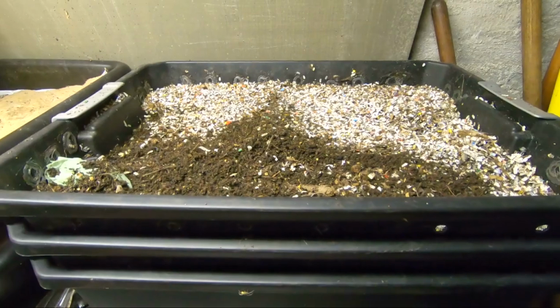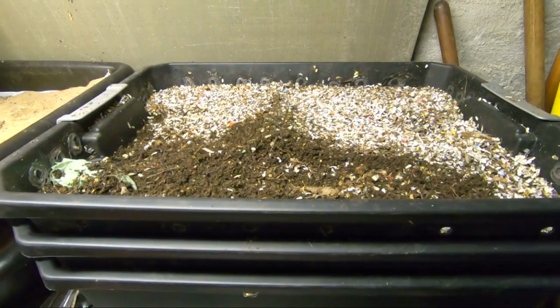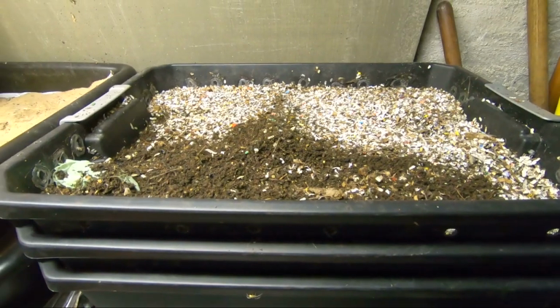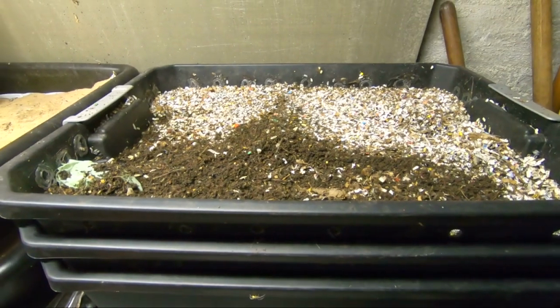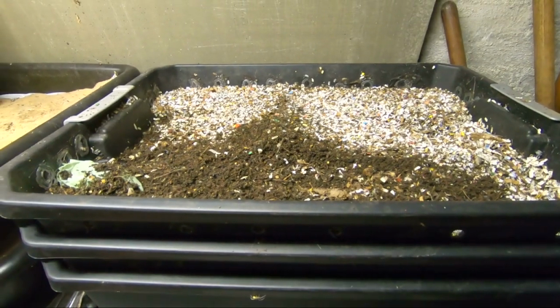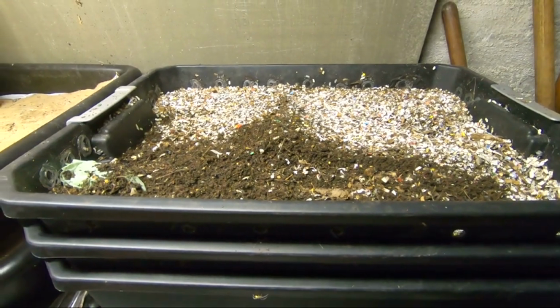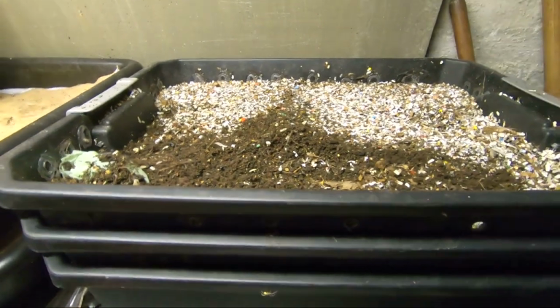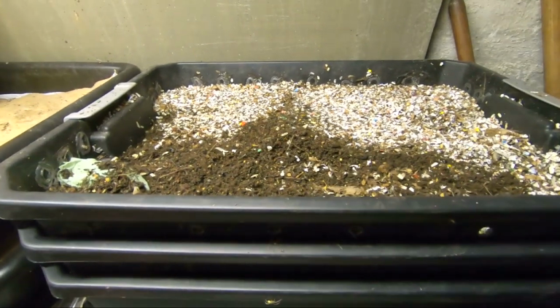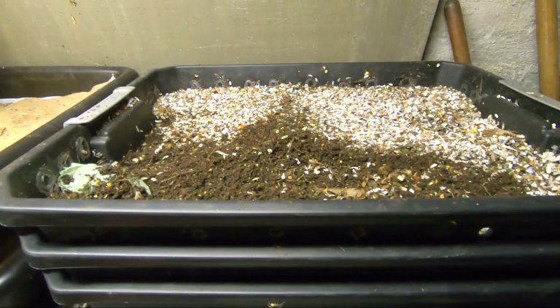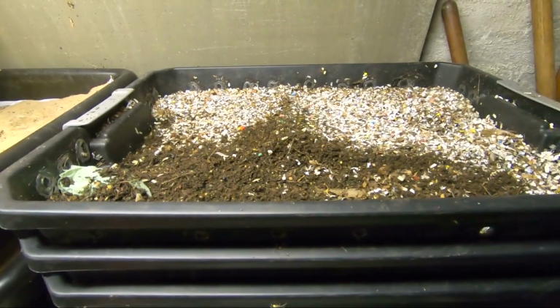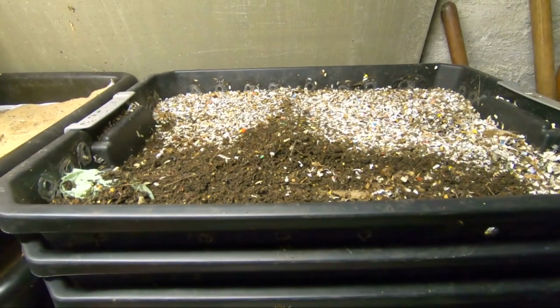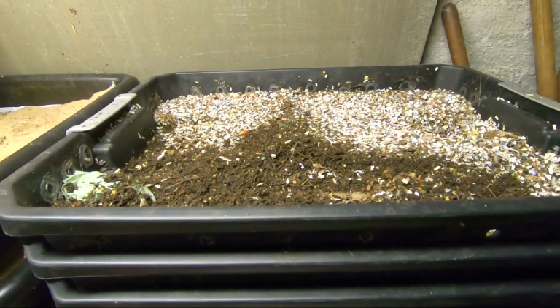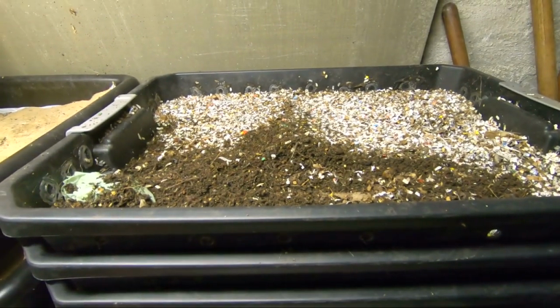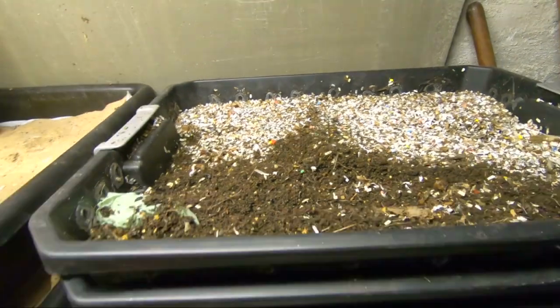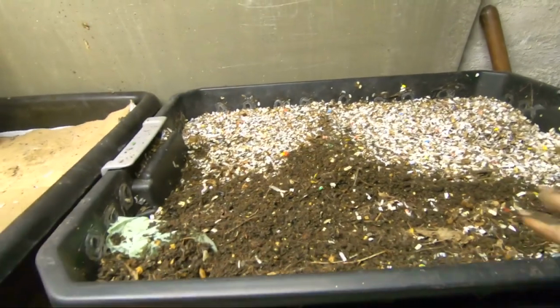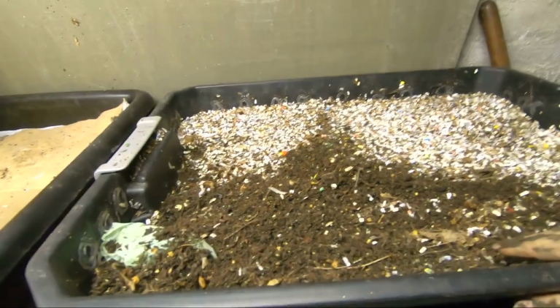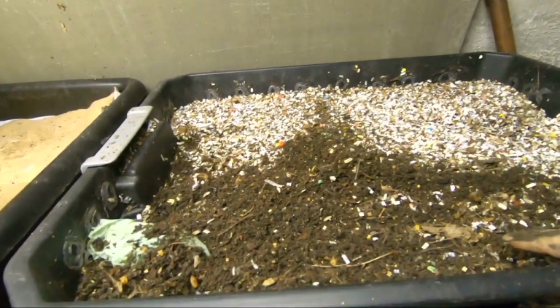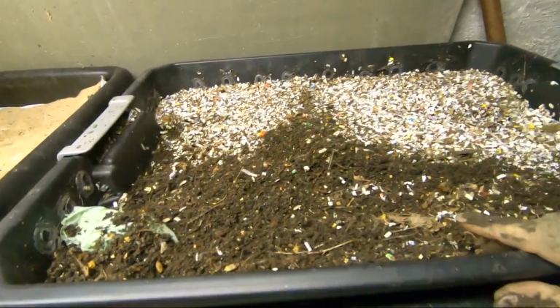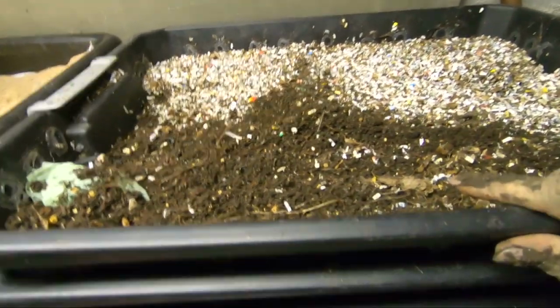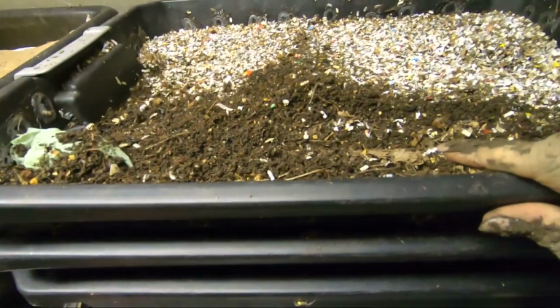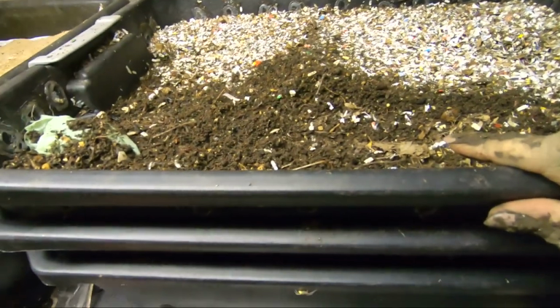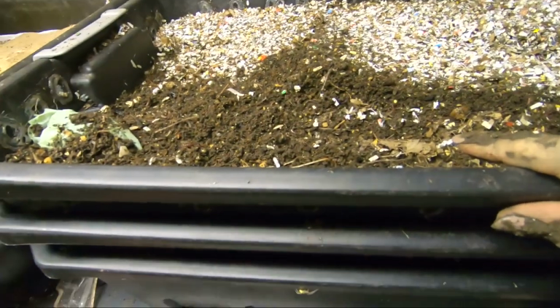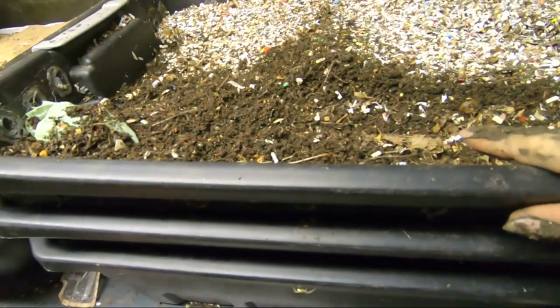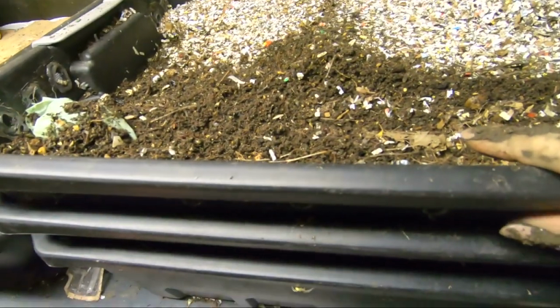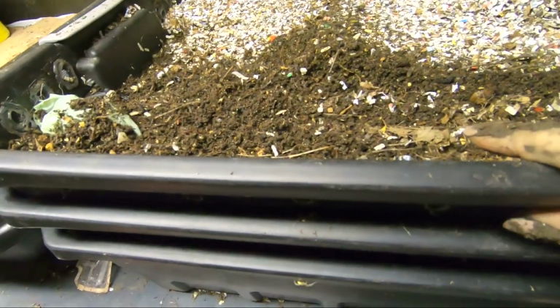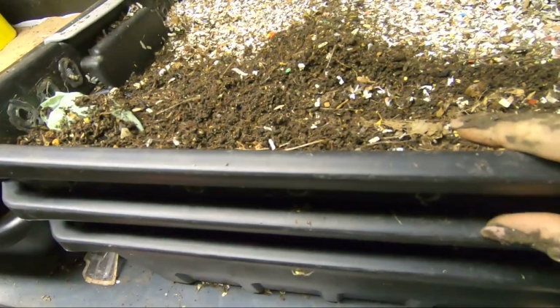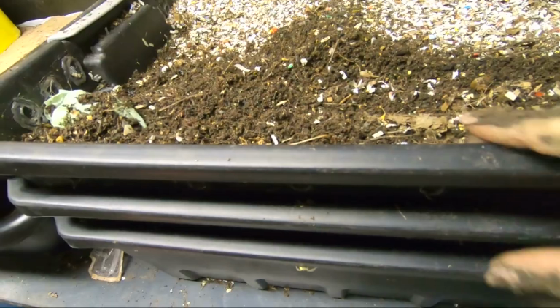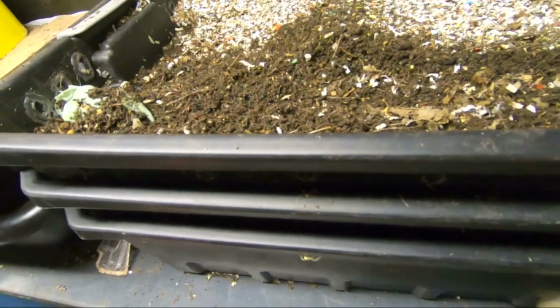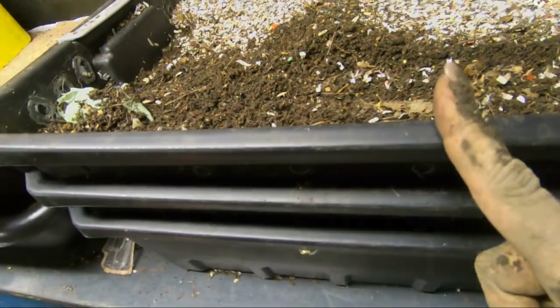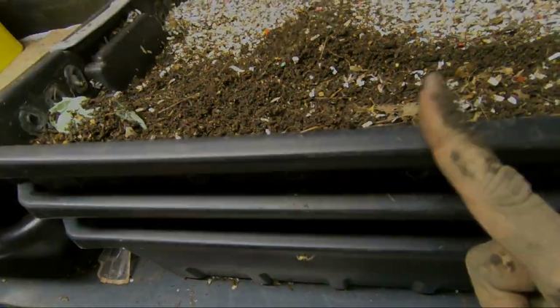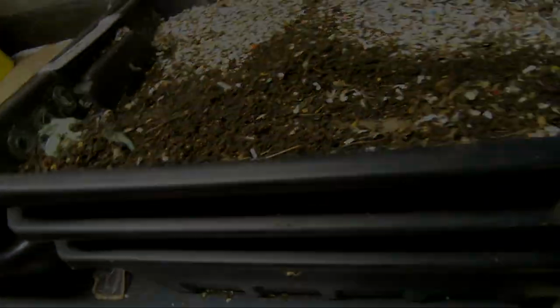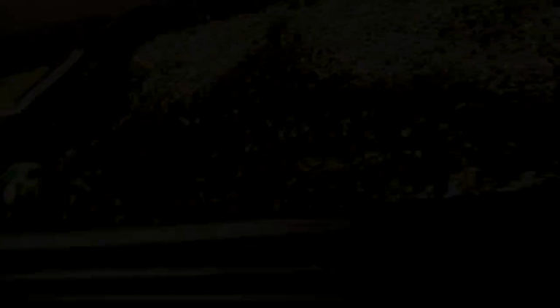Hey guys, it's Anne over at Plant Obsessed, and today we're going to be looking at the stacked bin.